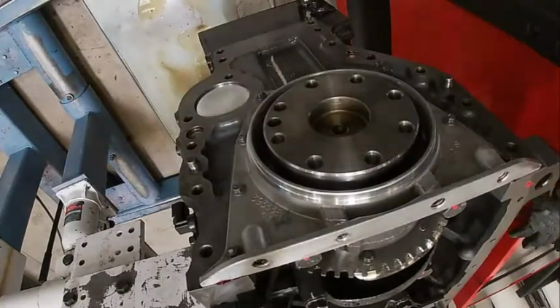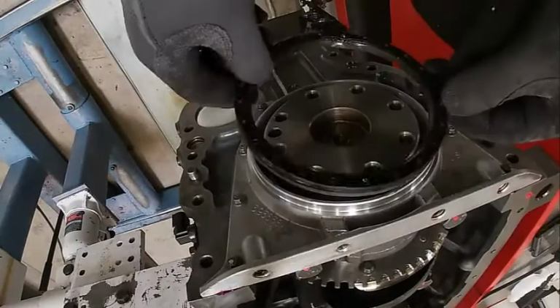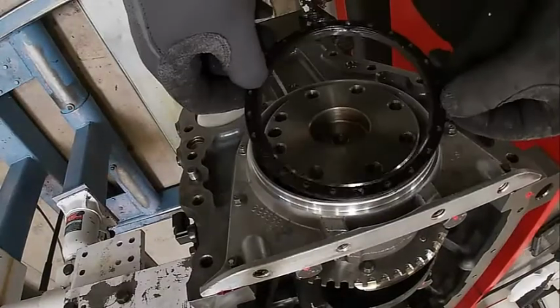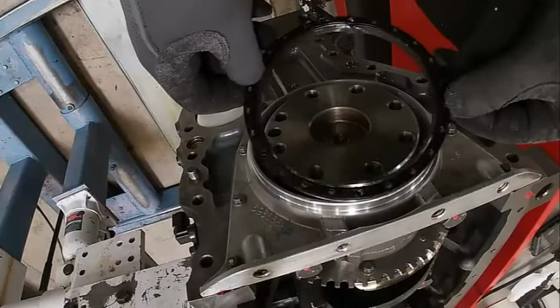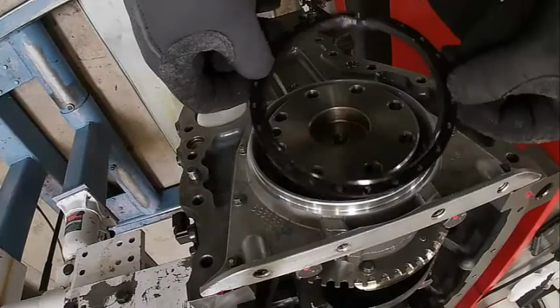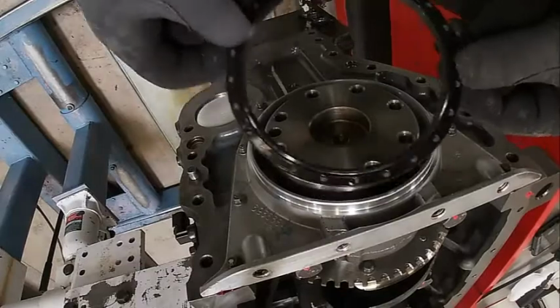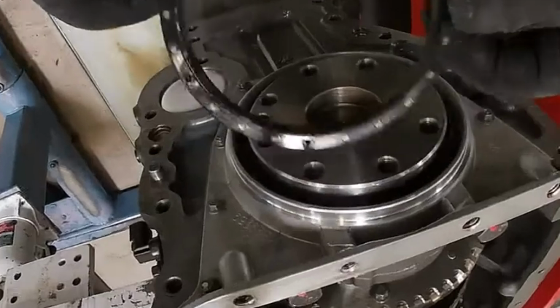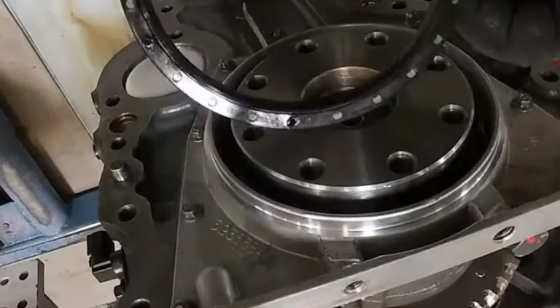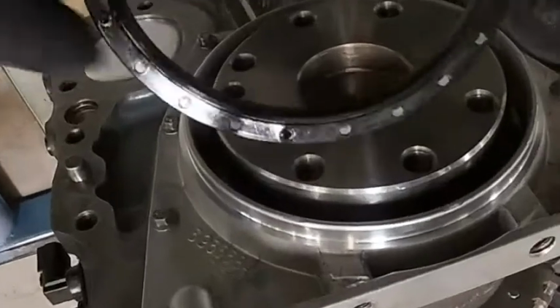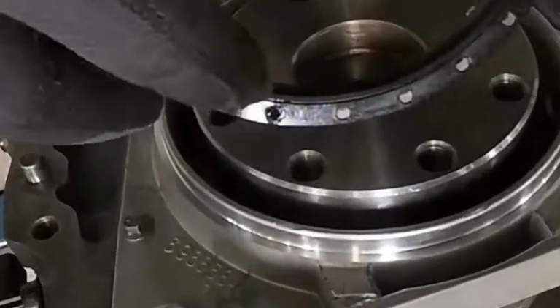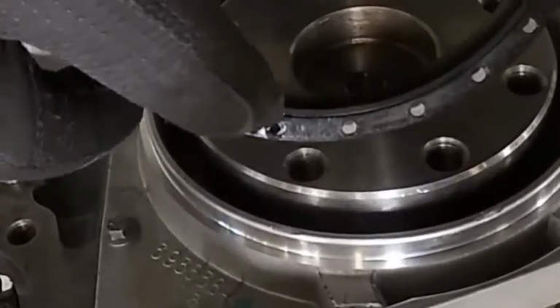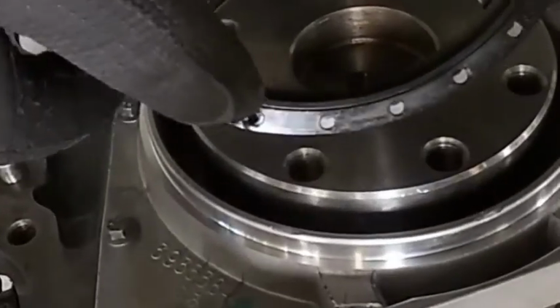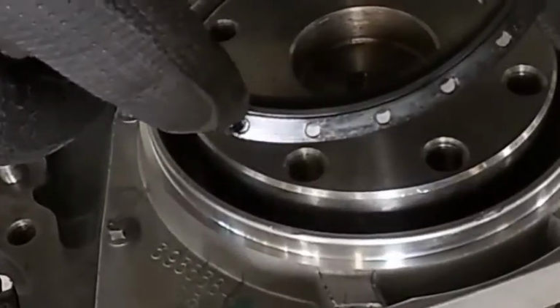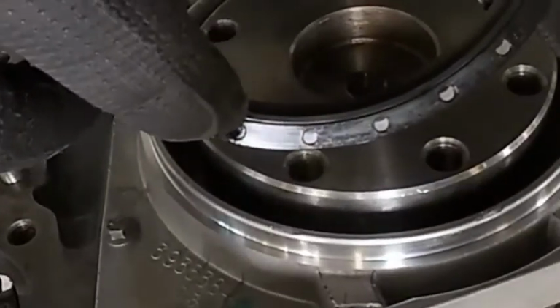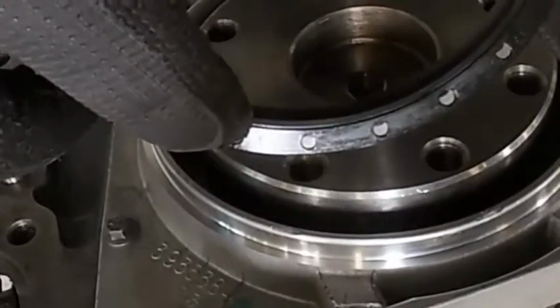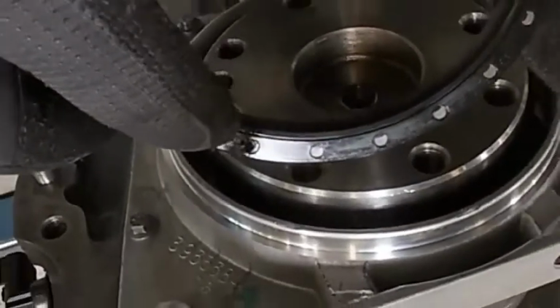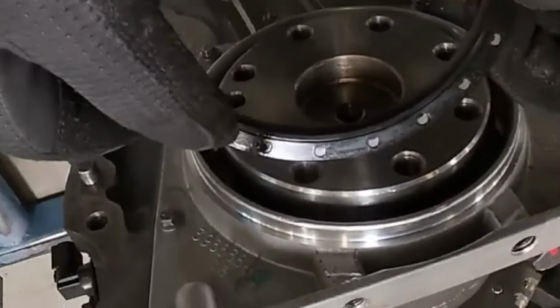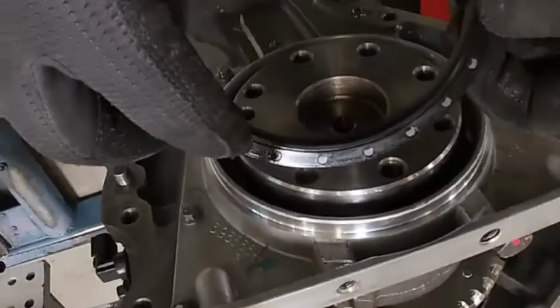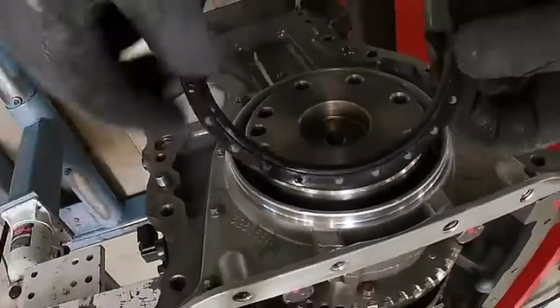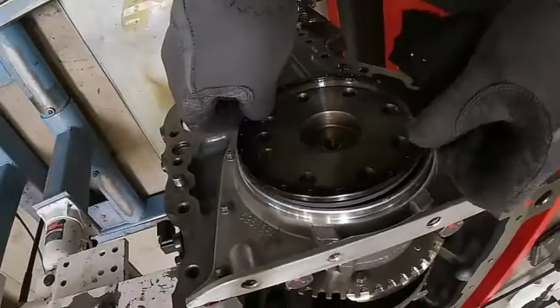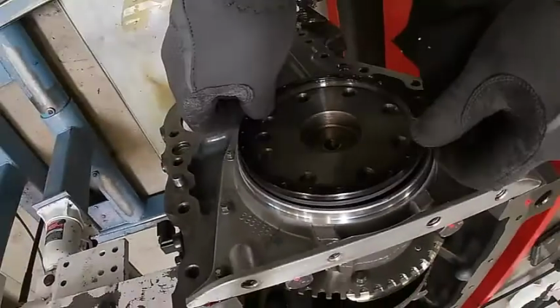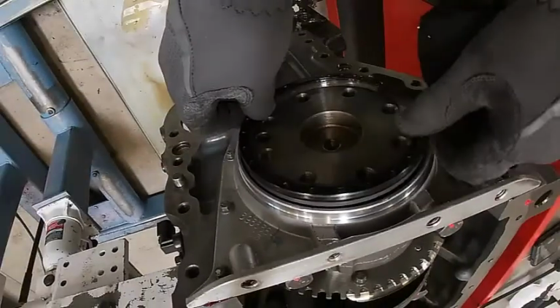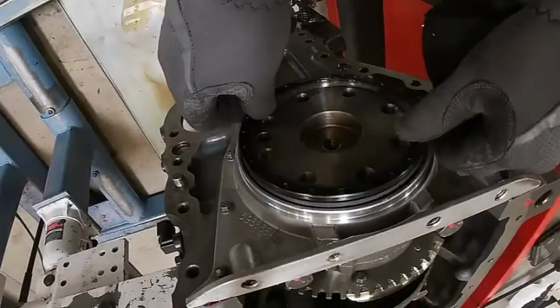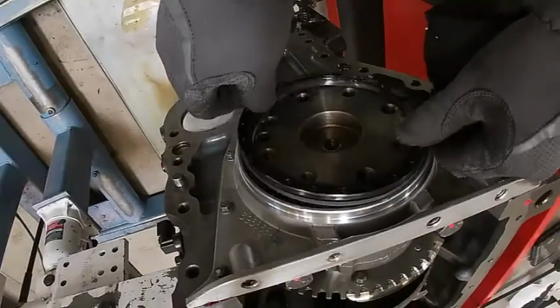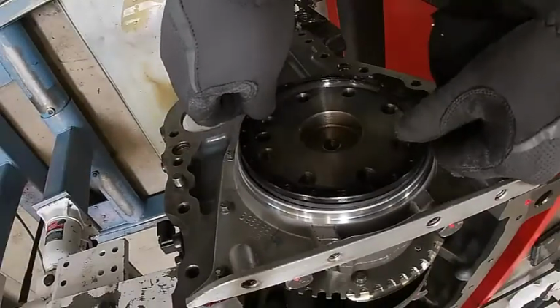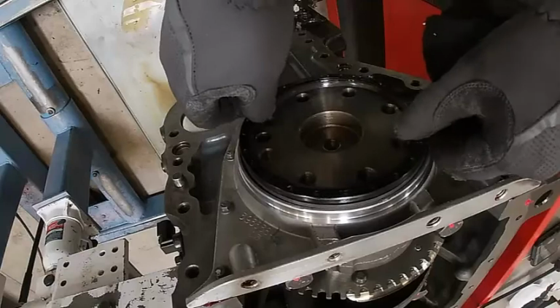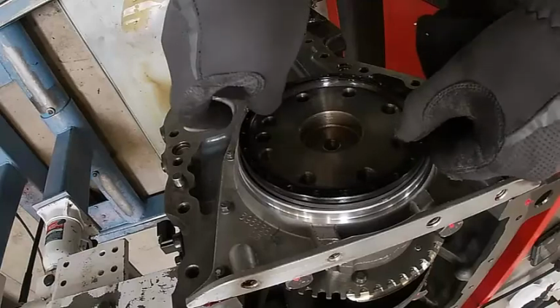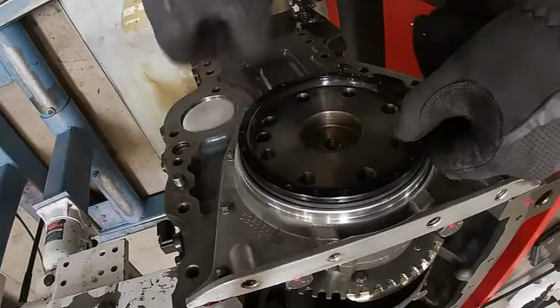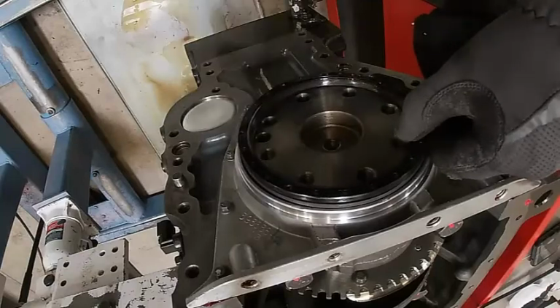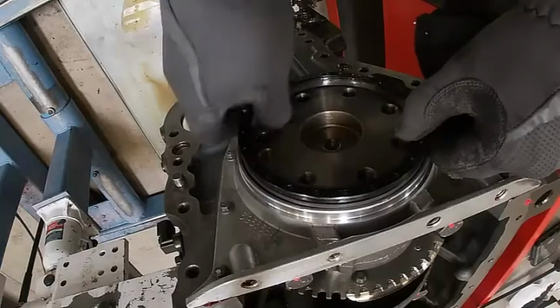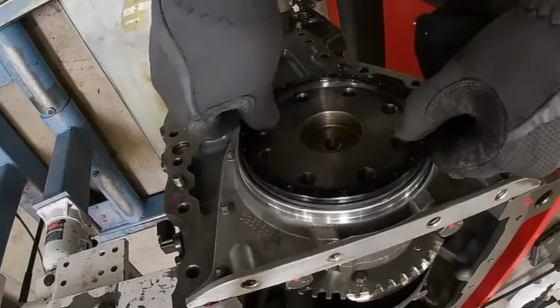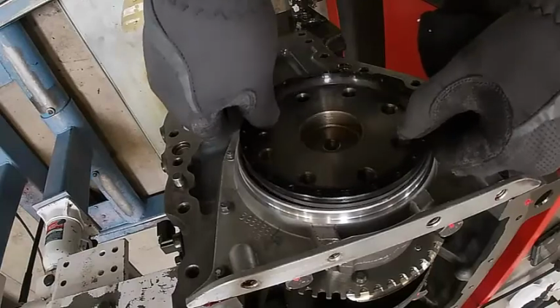To remove the old rear seal, you can see they drilled some holes in this. Basically you drill it and use a slide hammer to pull them out.